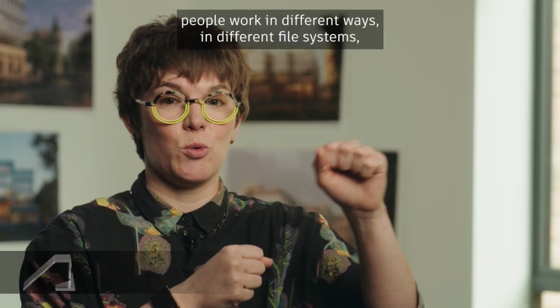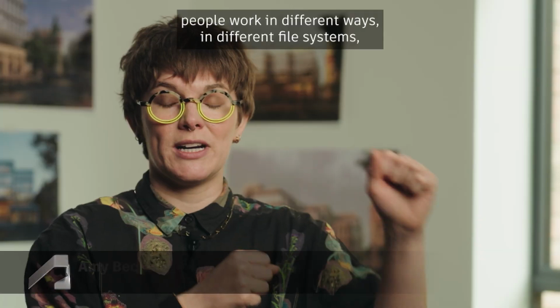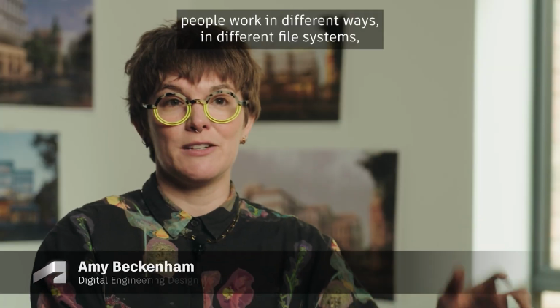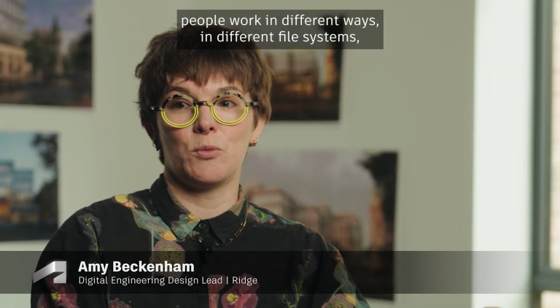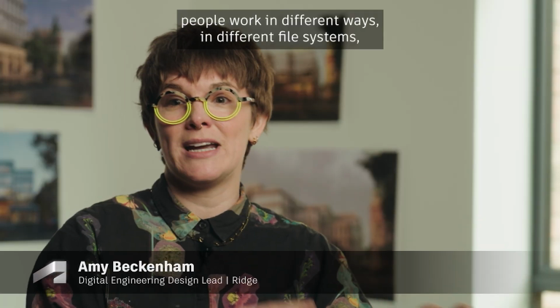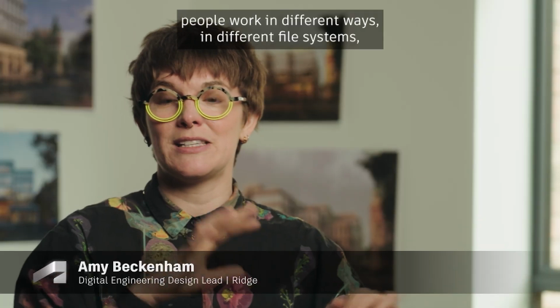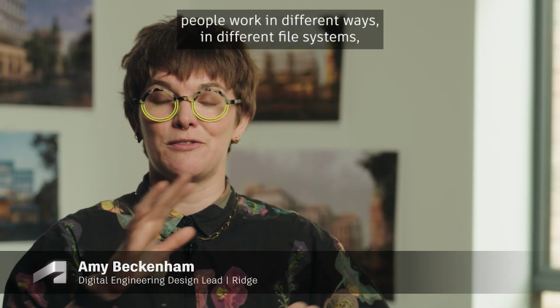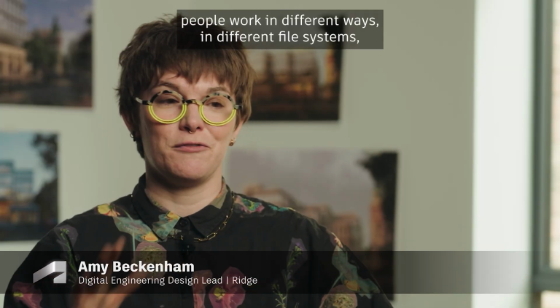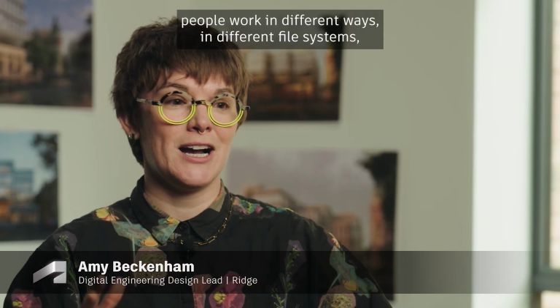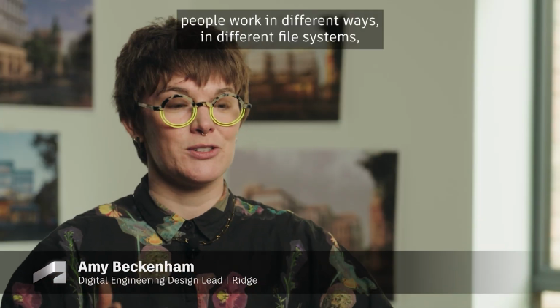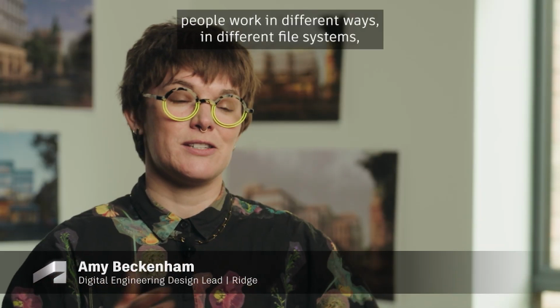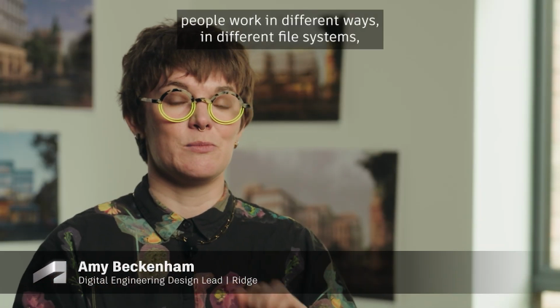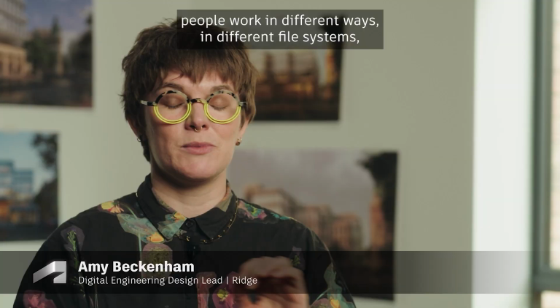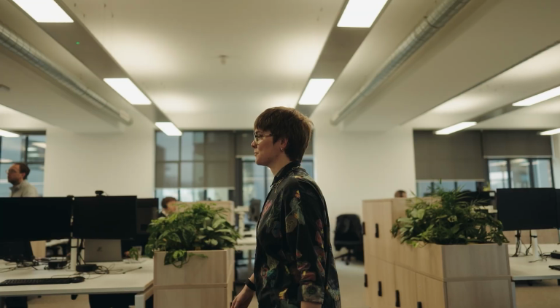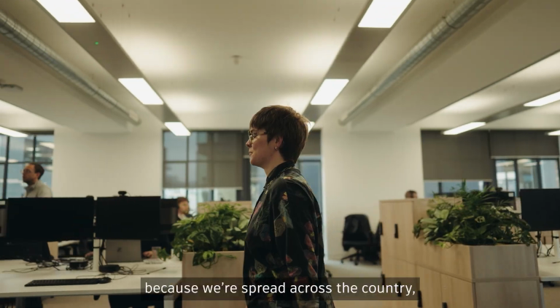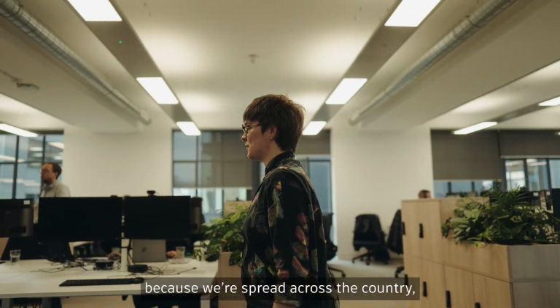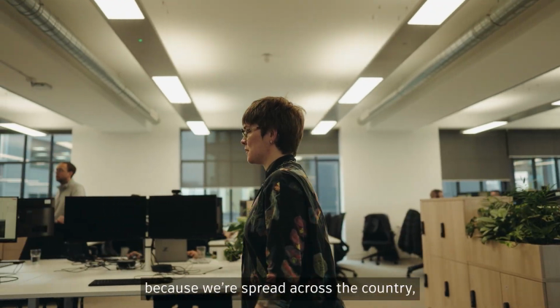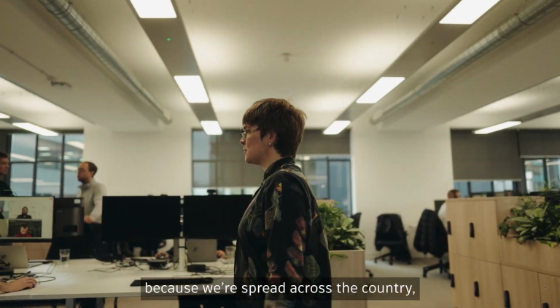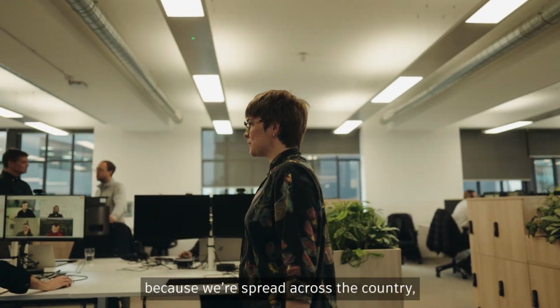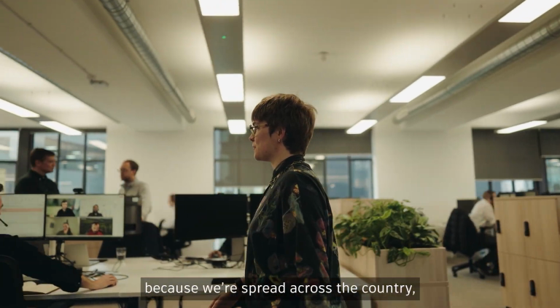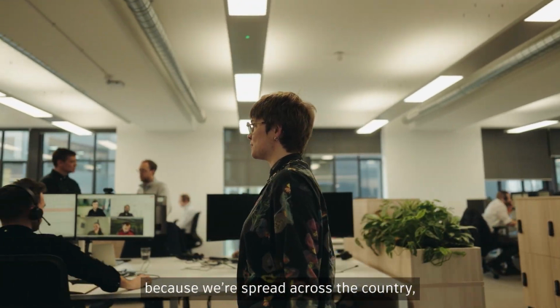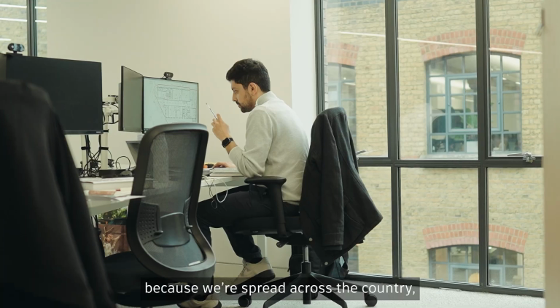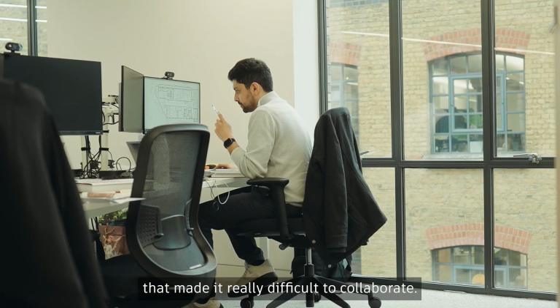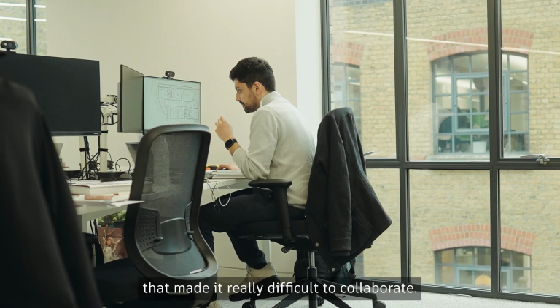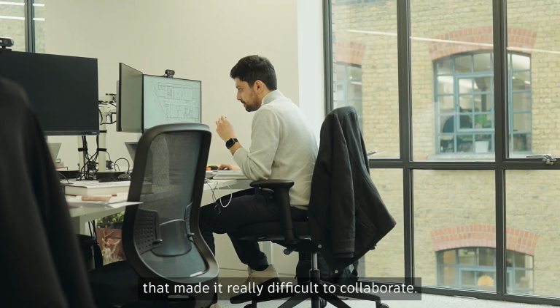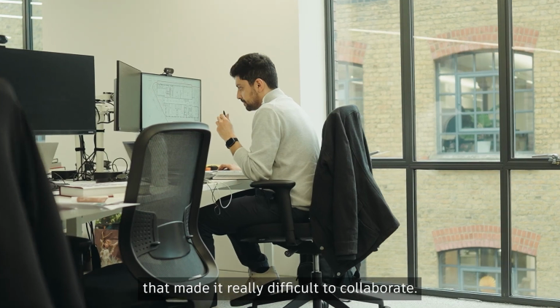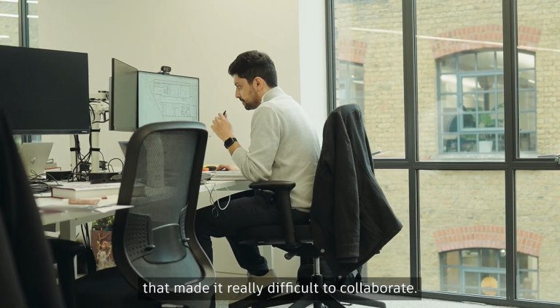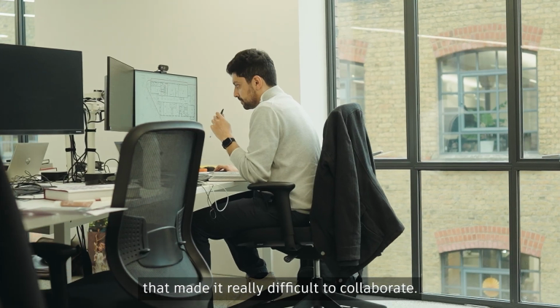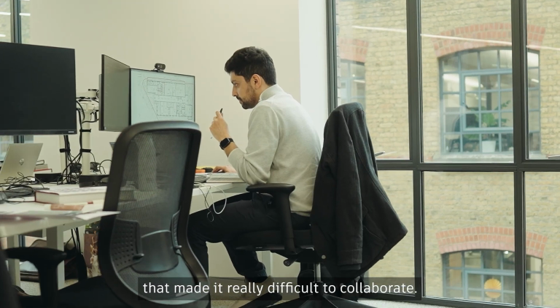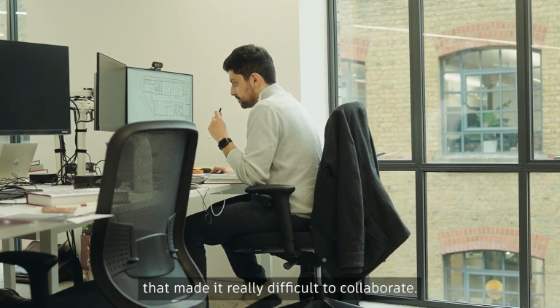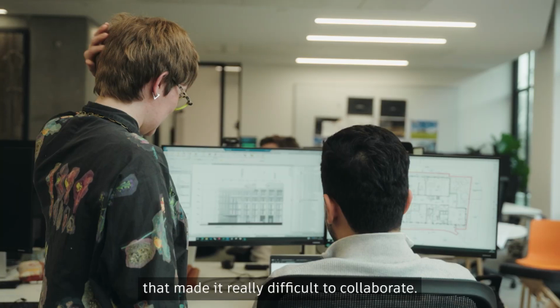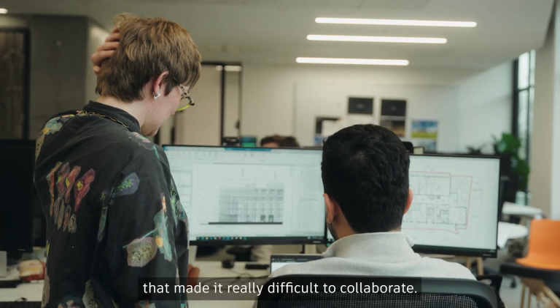people work in different ways, in different file systems. Because we were spread across the country, that made it really difficult to collaborate.